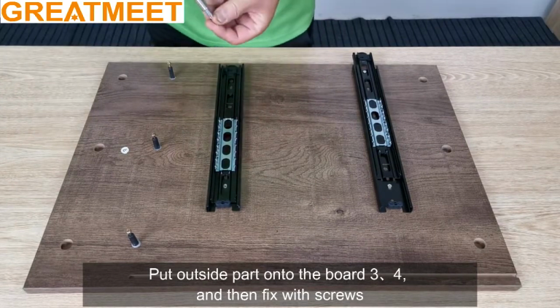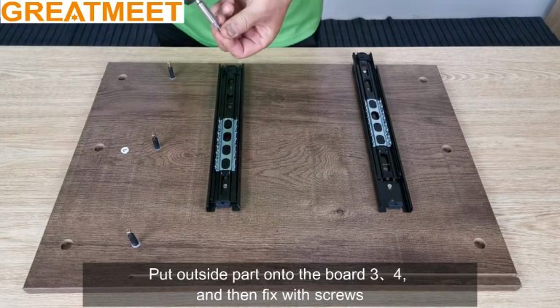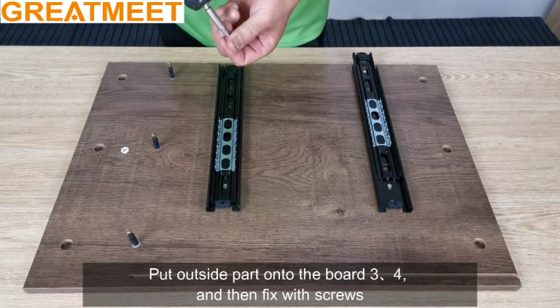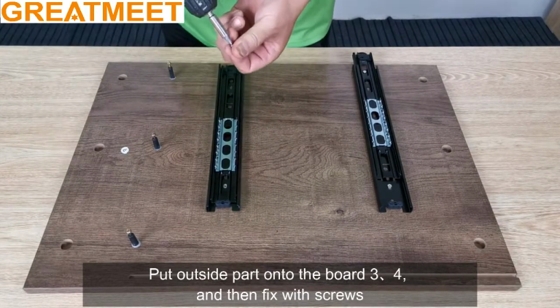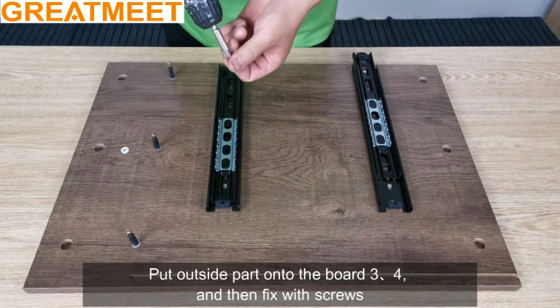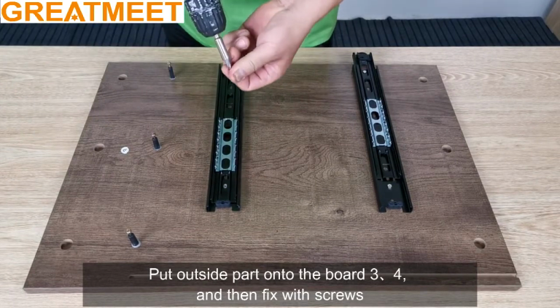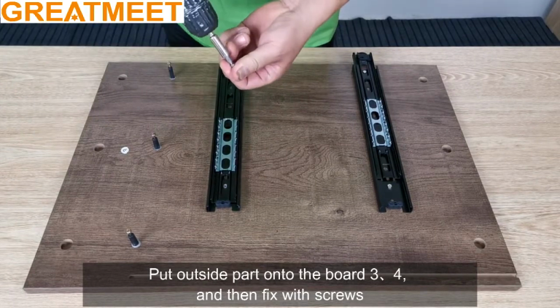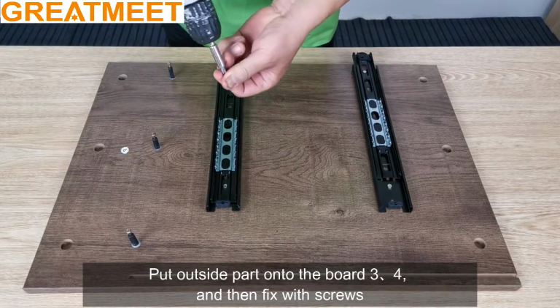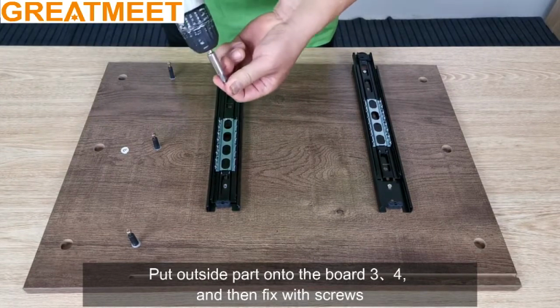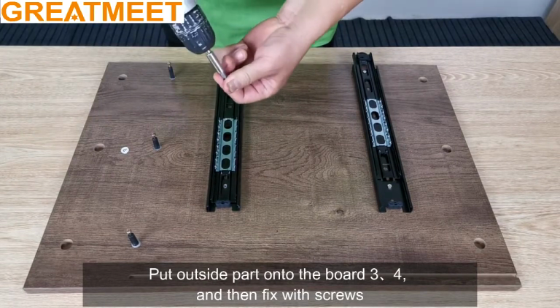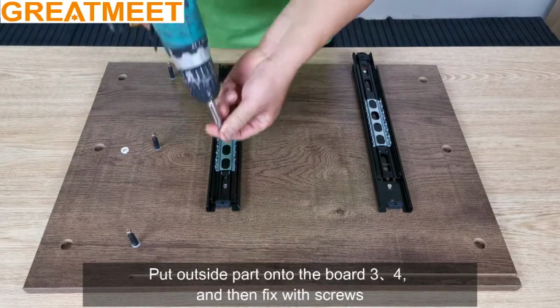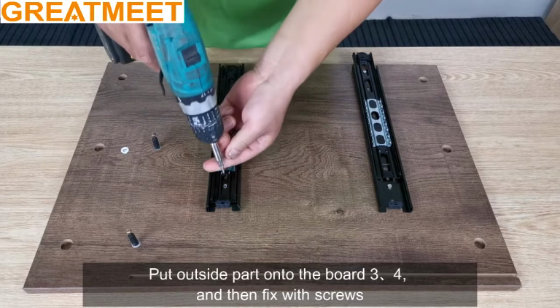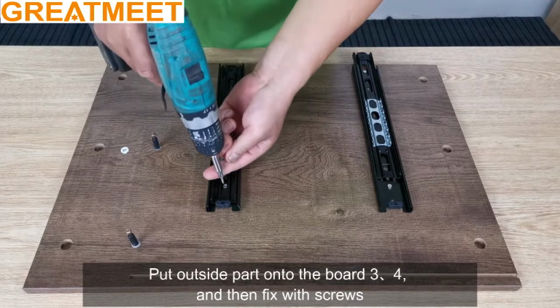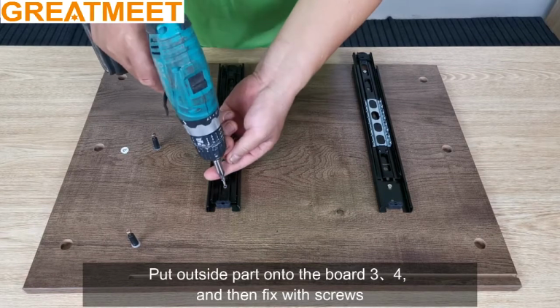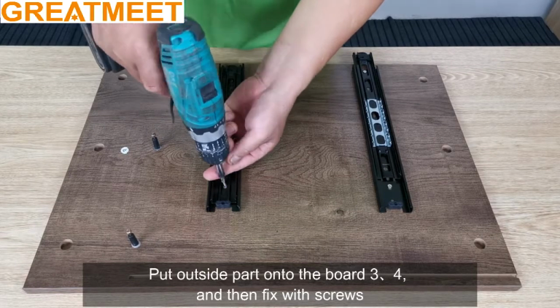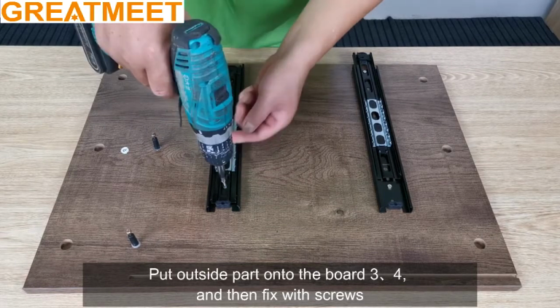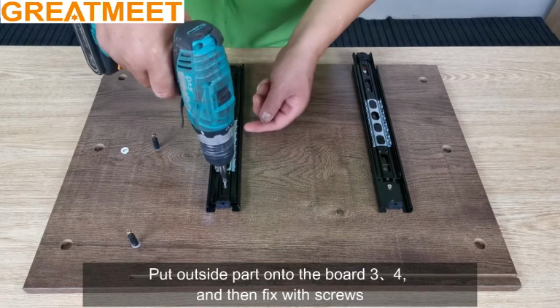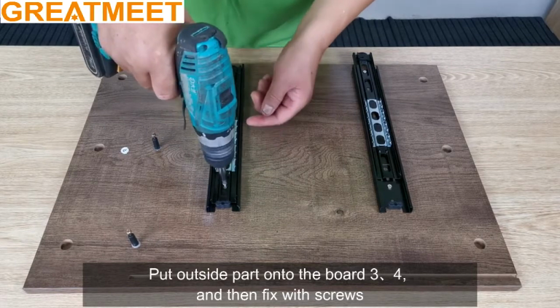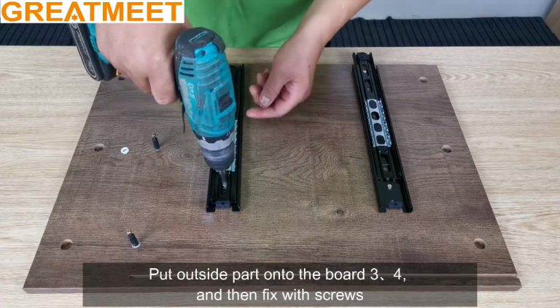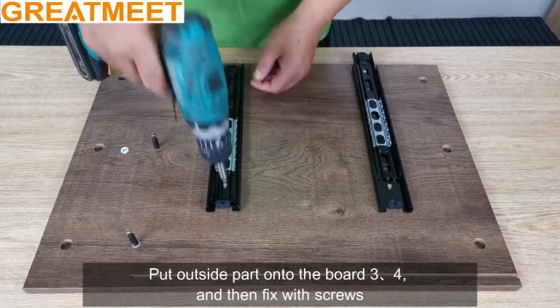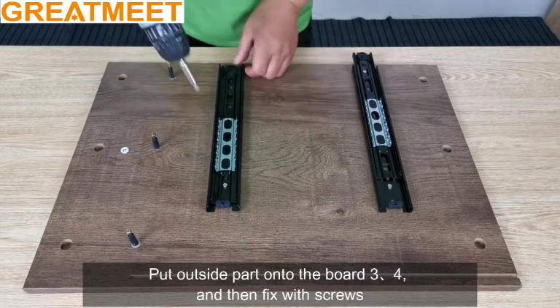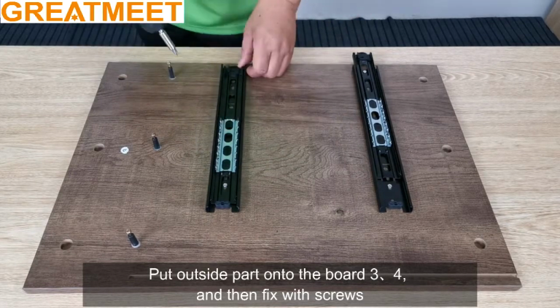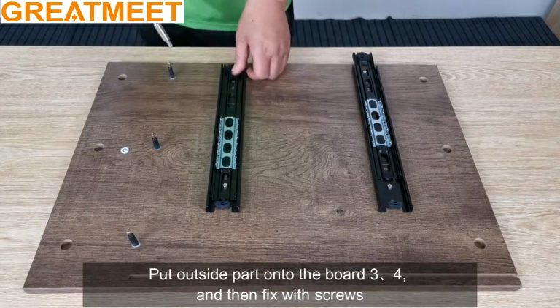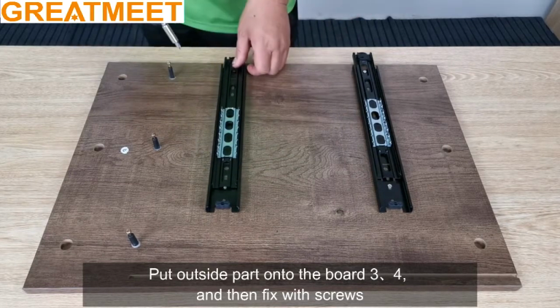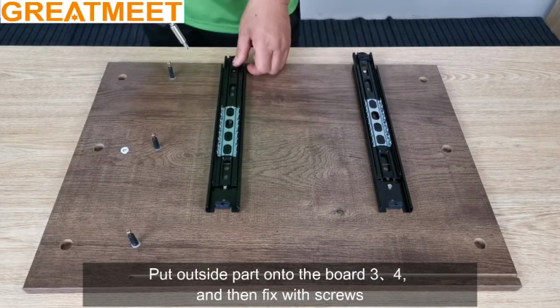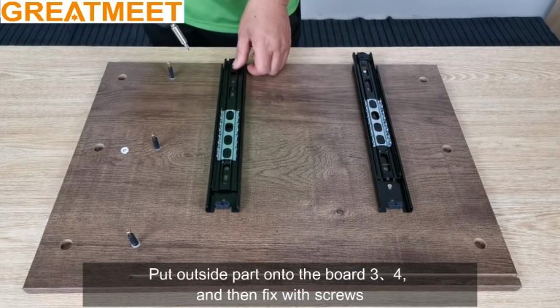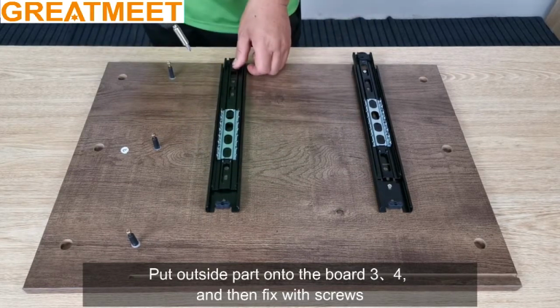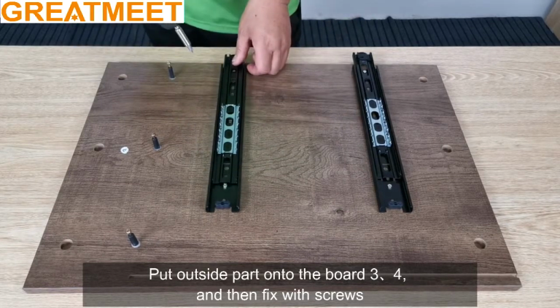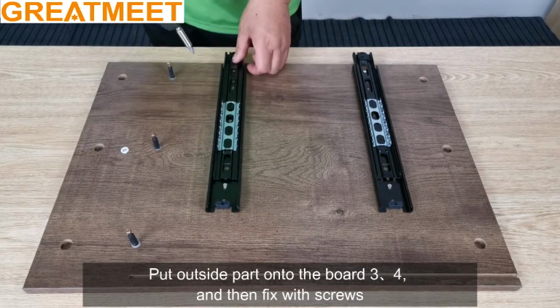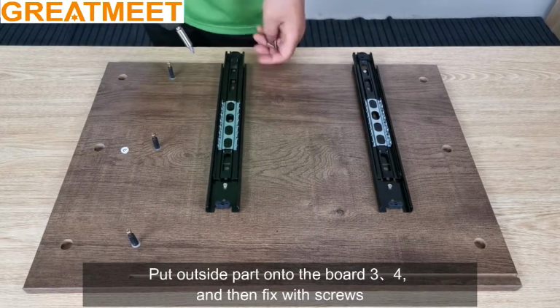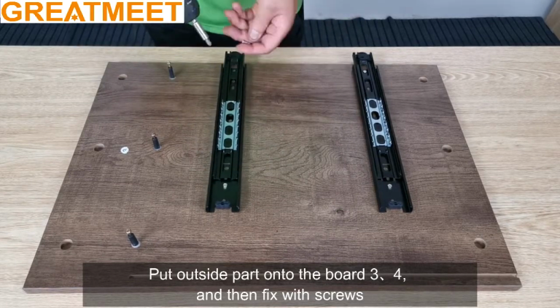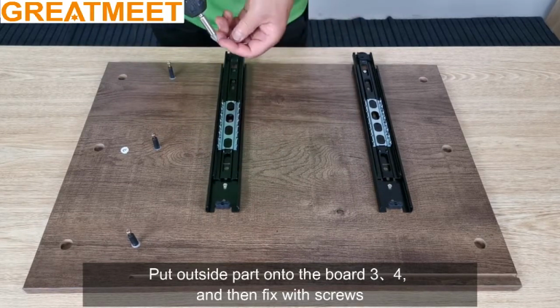Put the inside part — put the side equal to need — and the next procedure: put the outside part into the board.